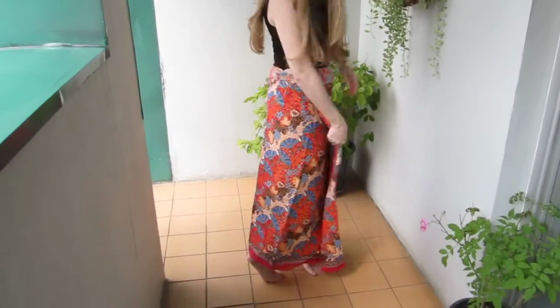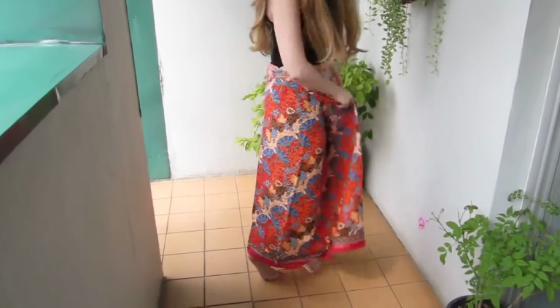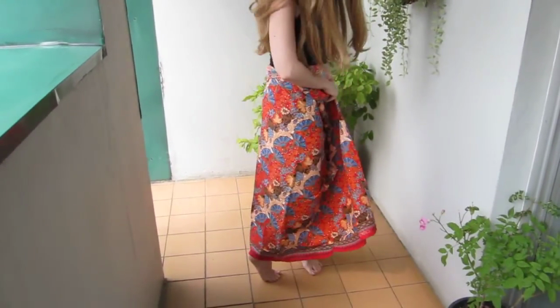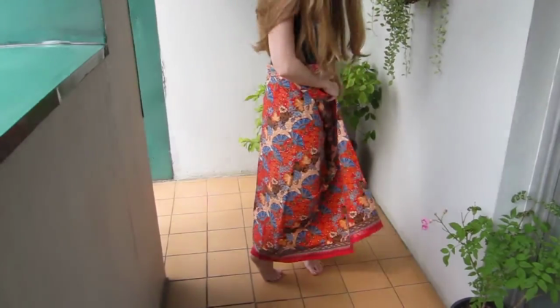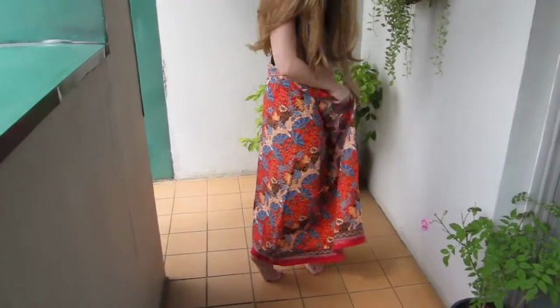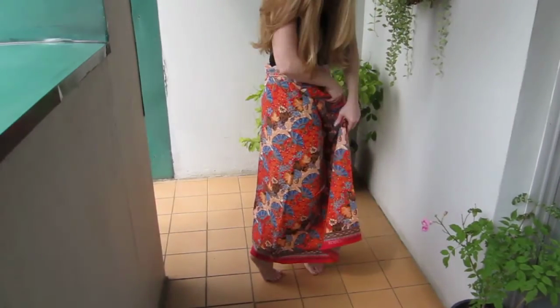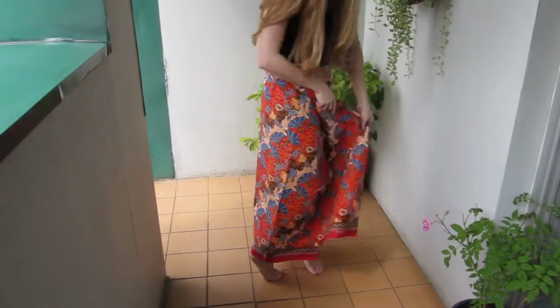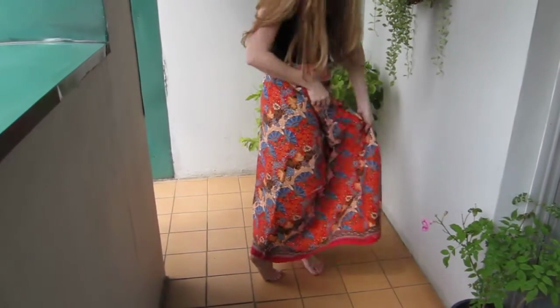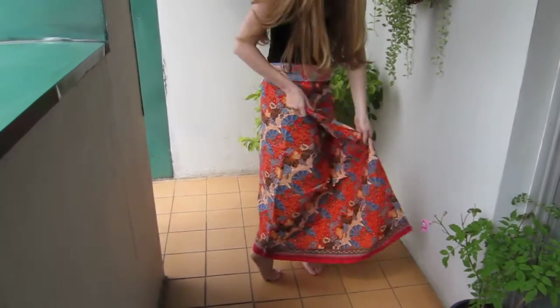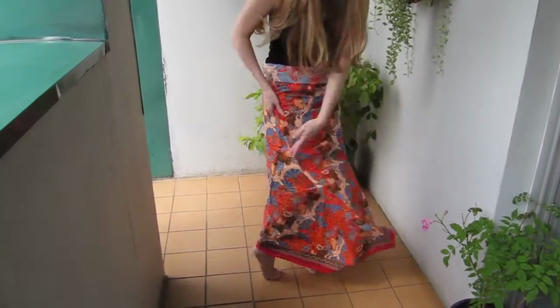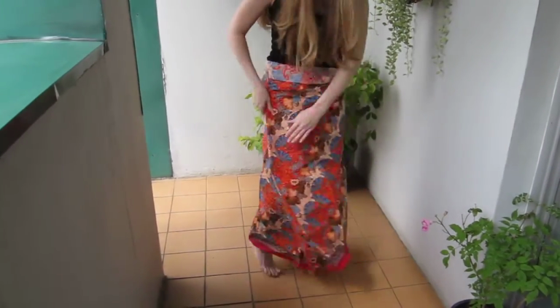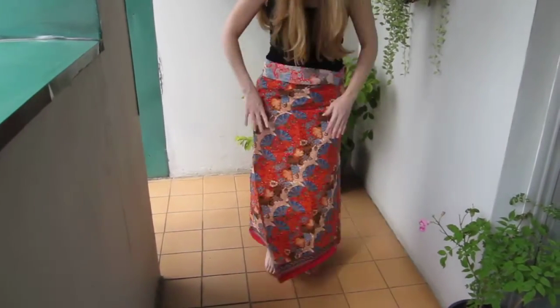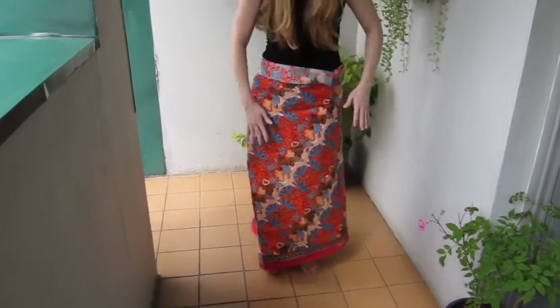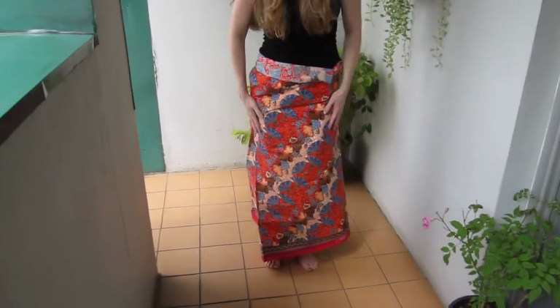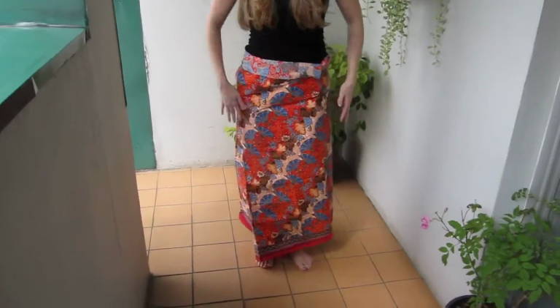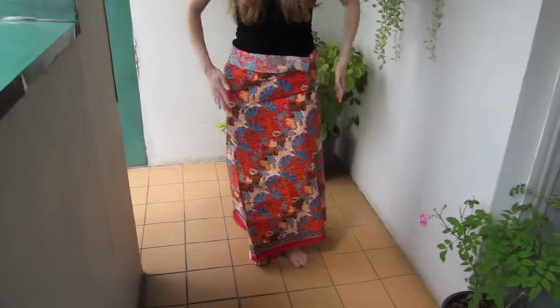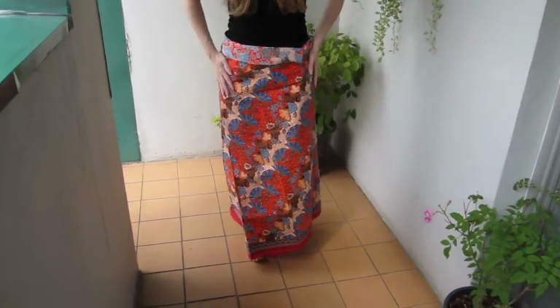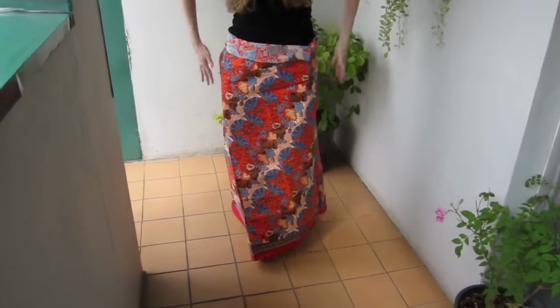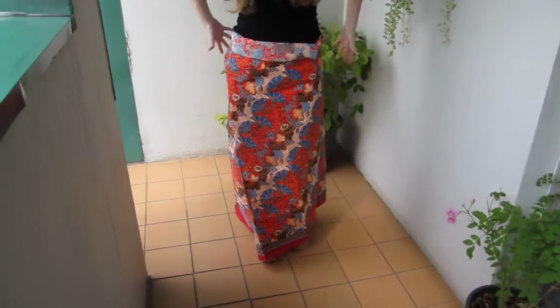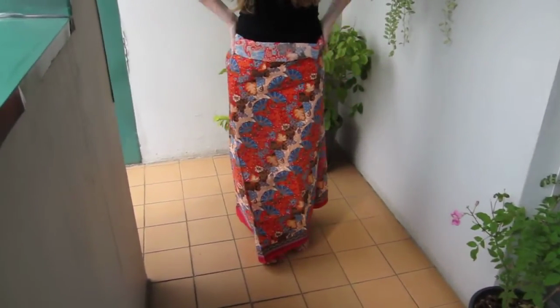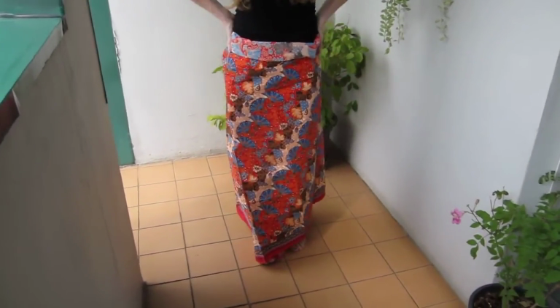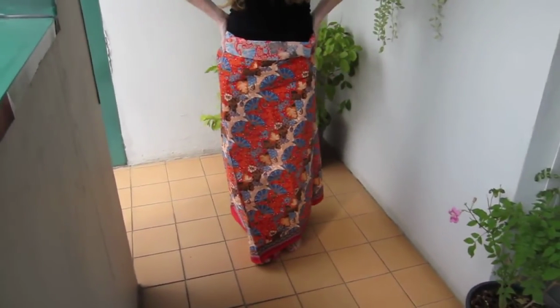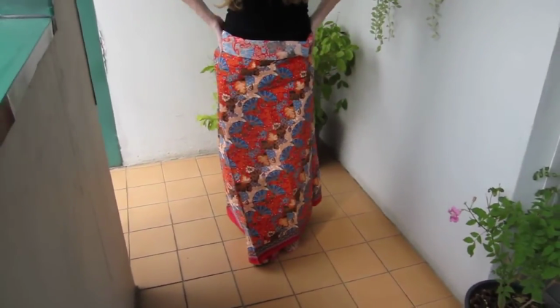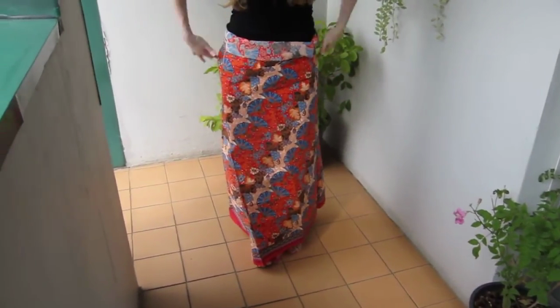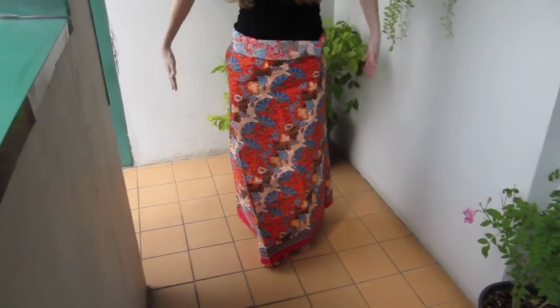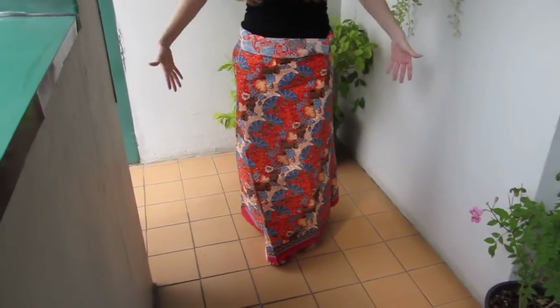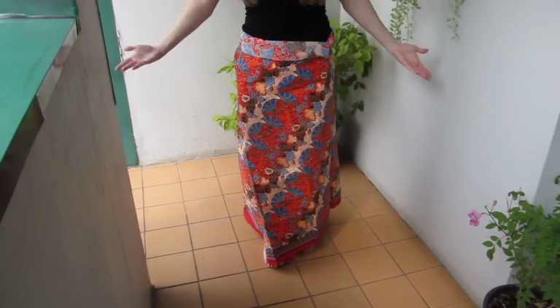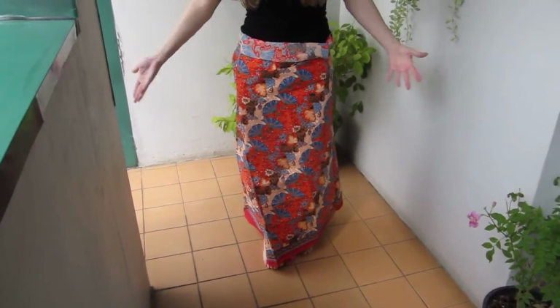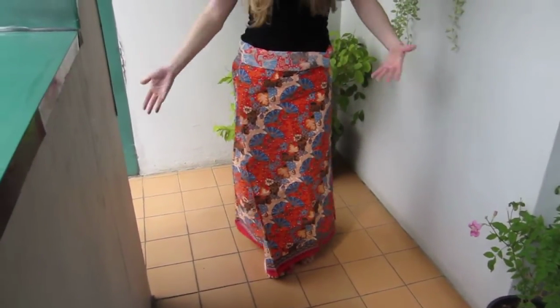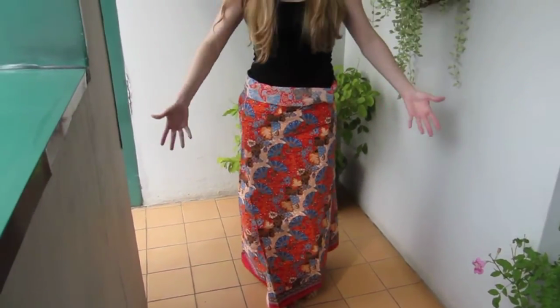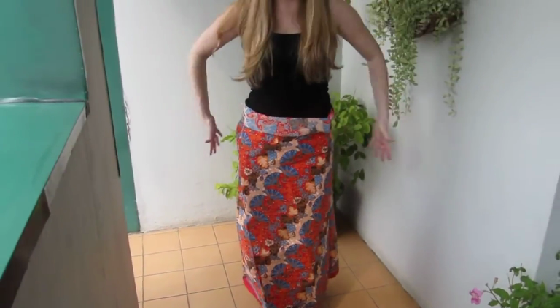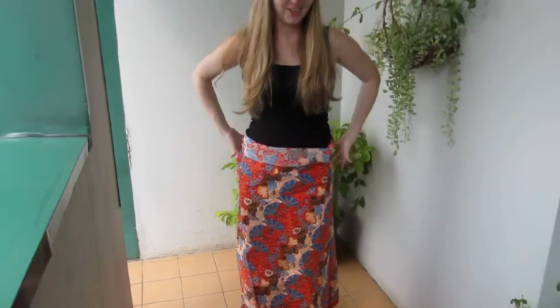But that's basically it. That's the tie sarong wraparound skirt.